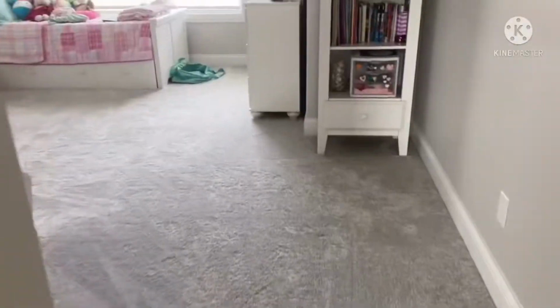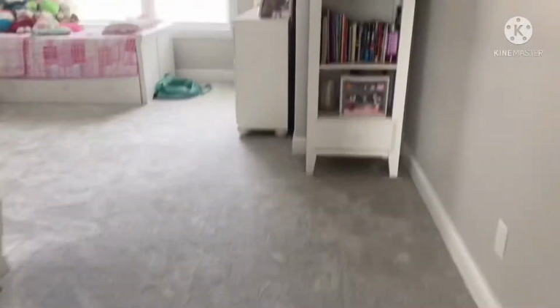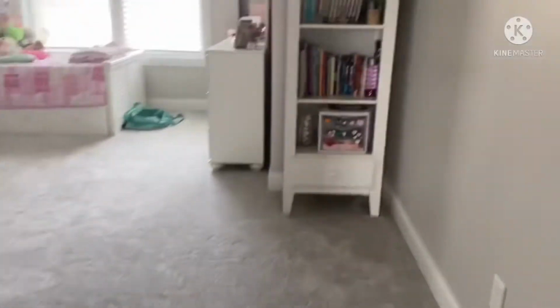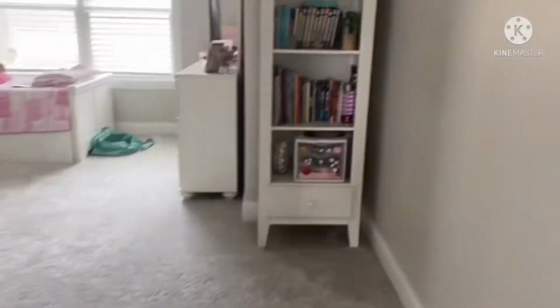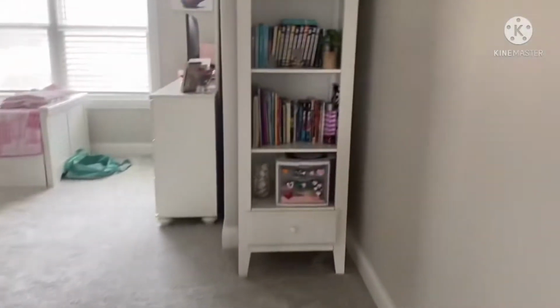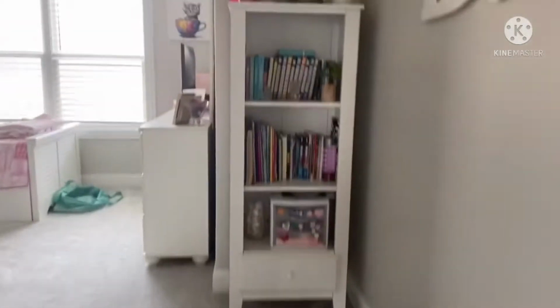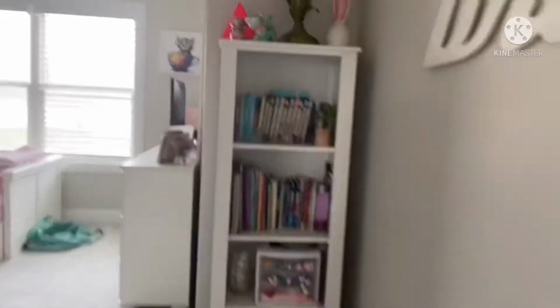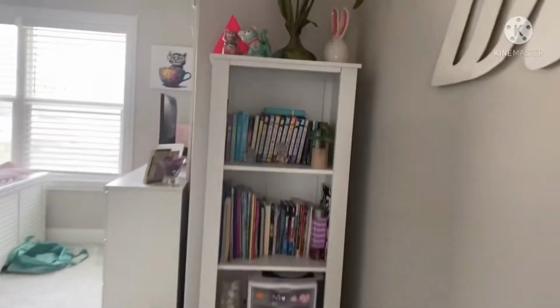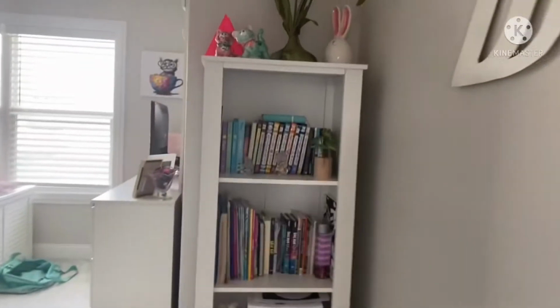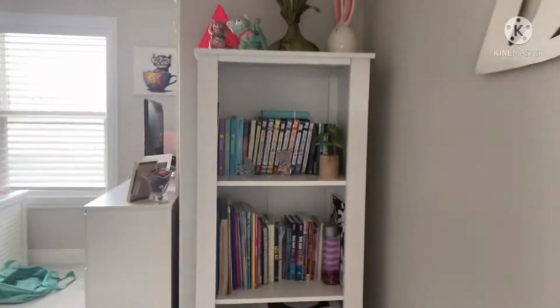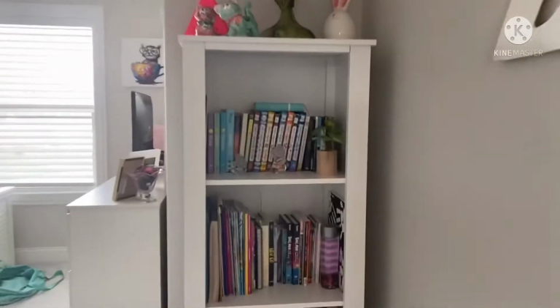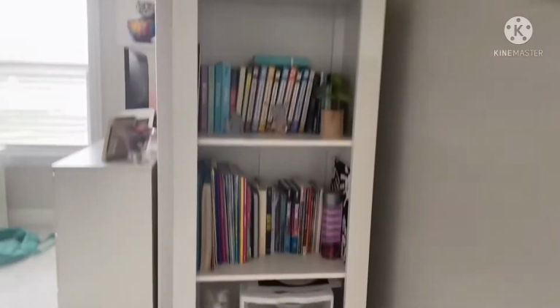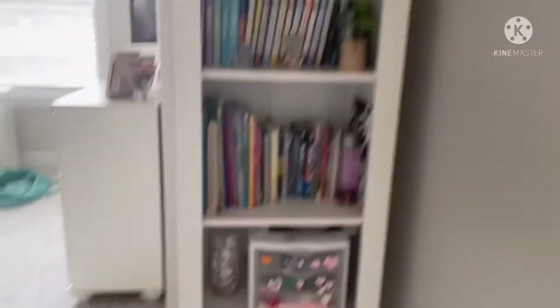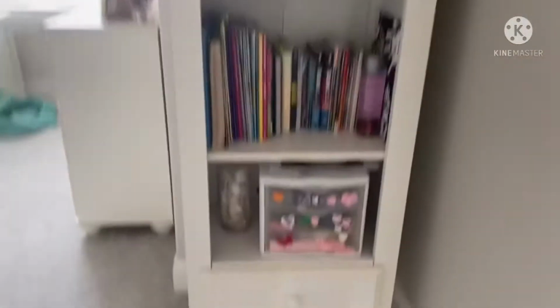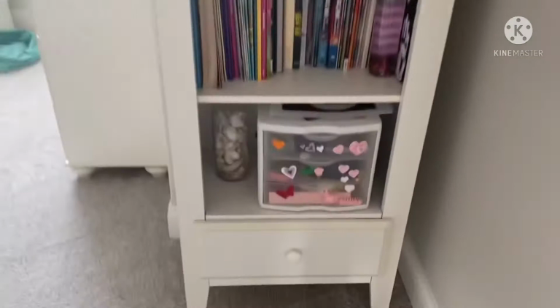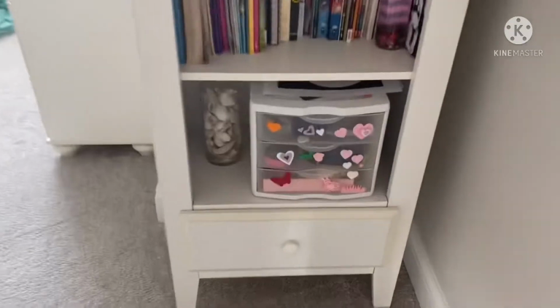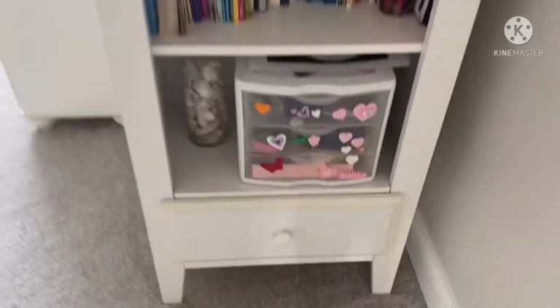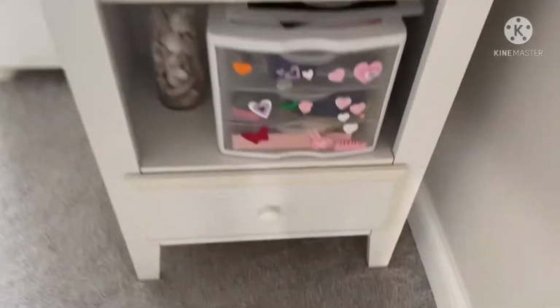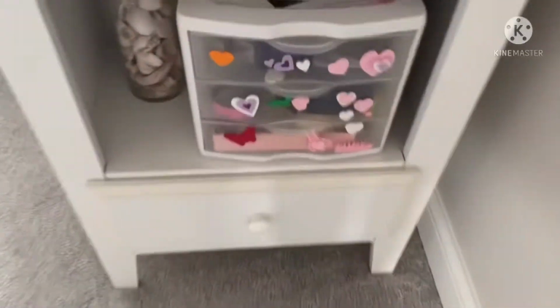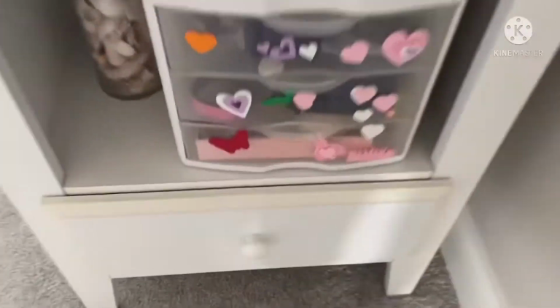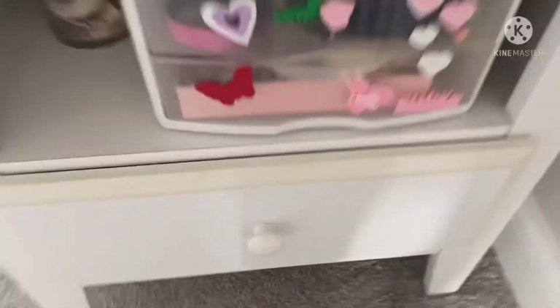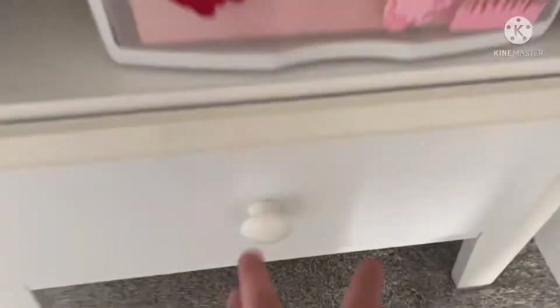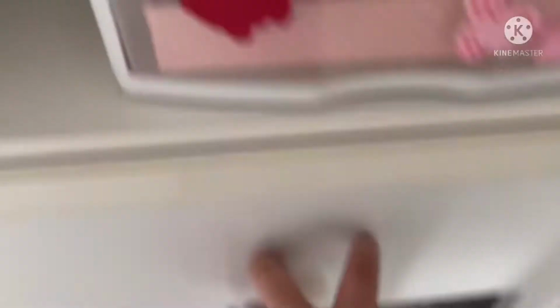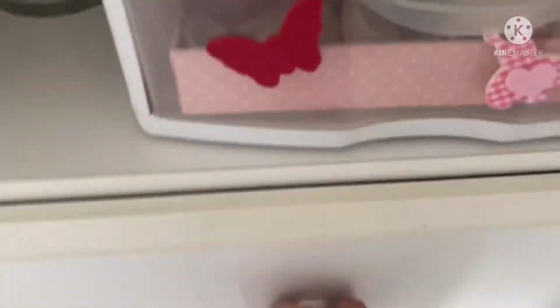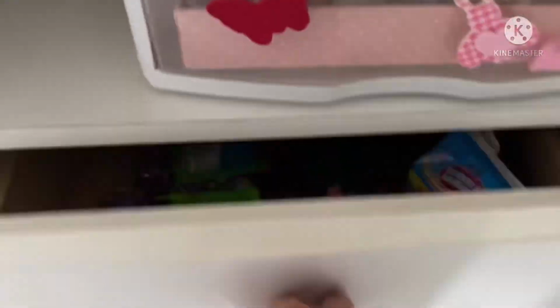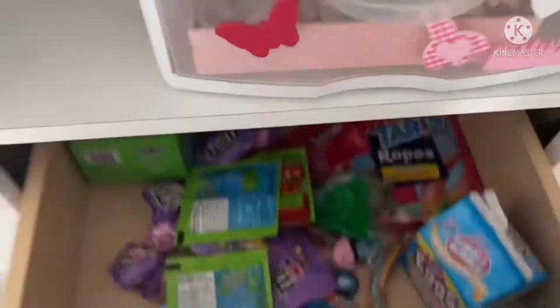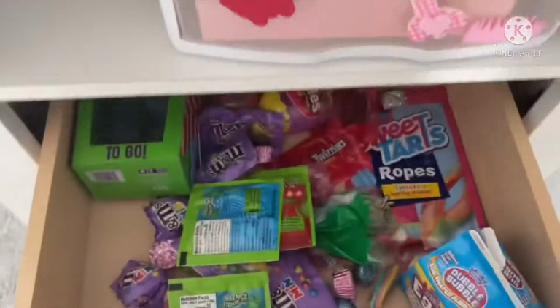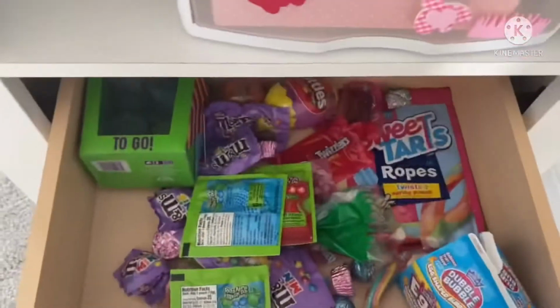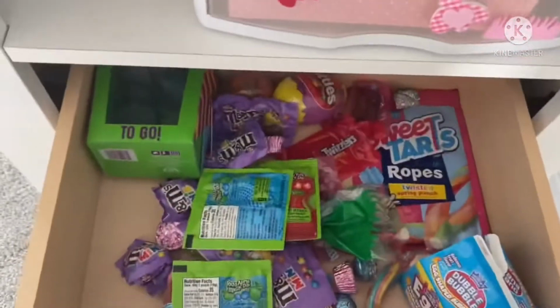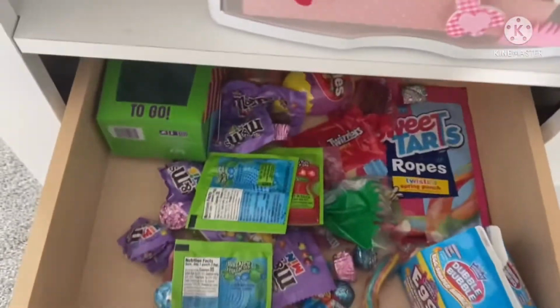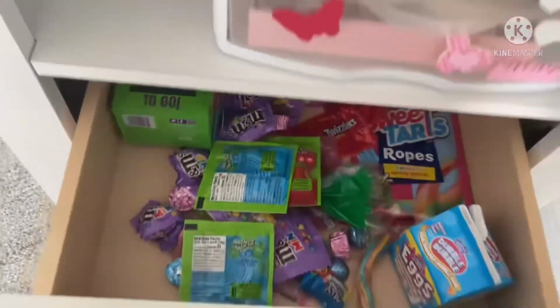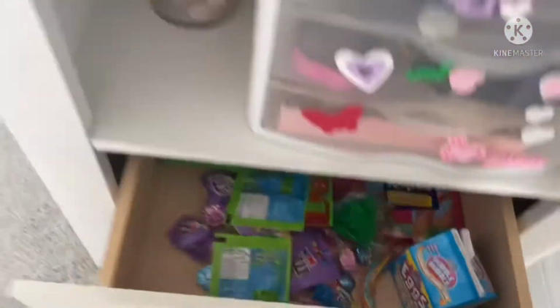So when you walk in, I have this shelf with a bunch of books, and I have my candy drawer.